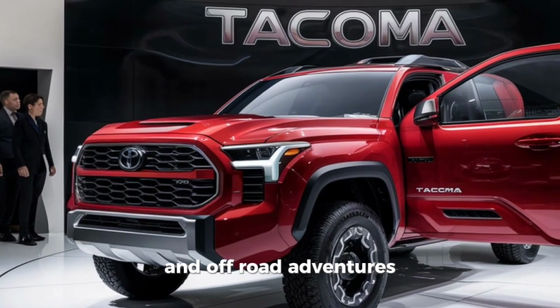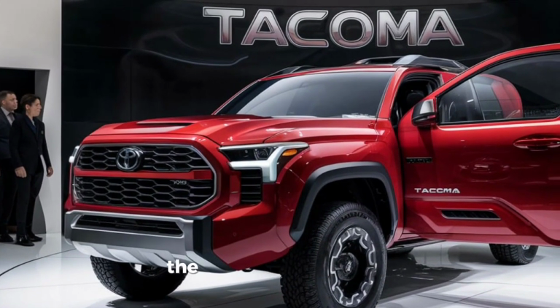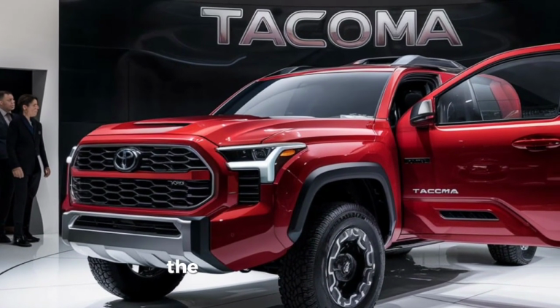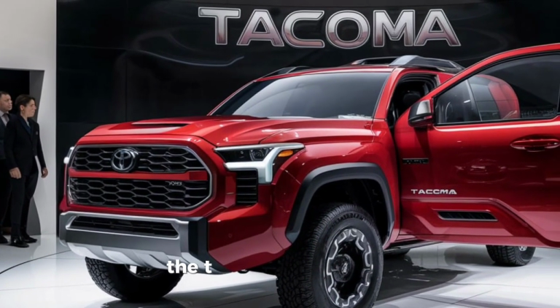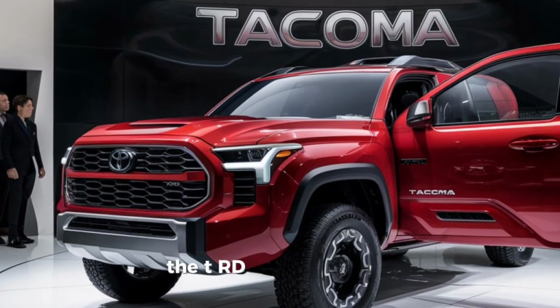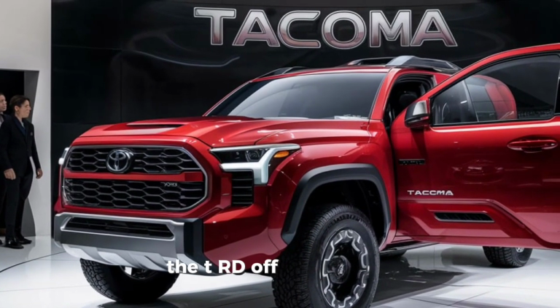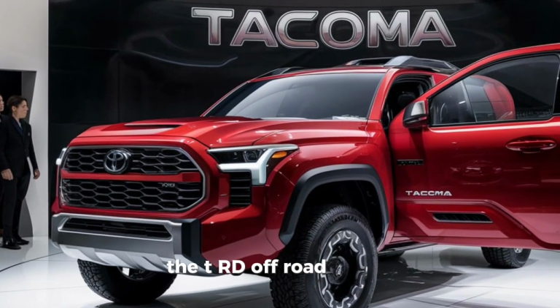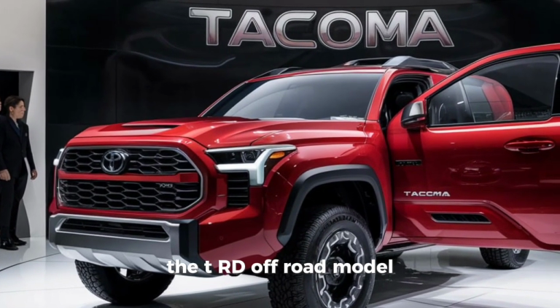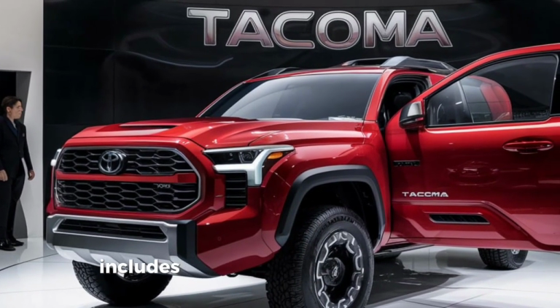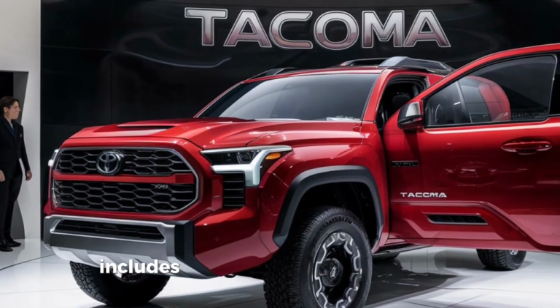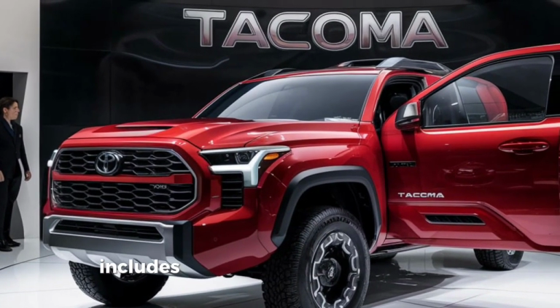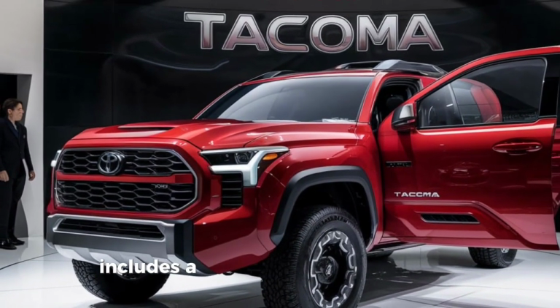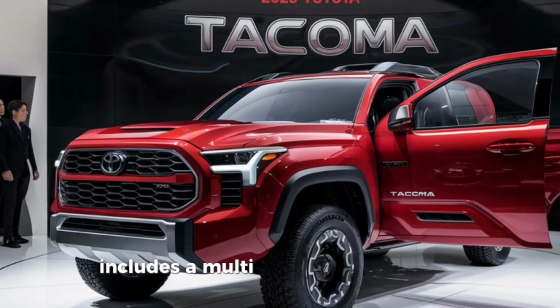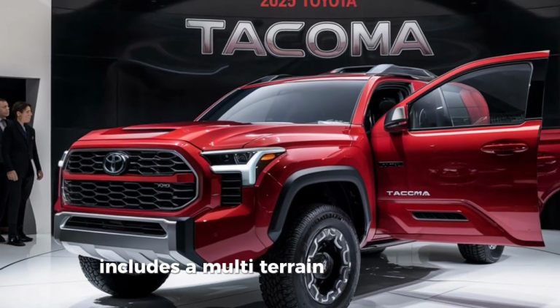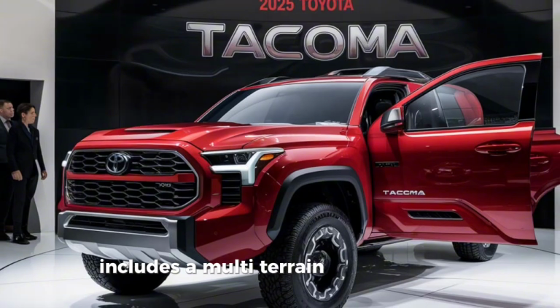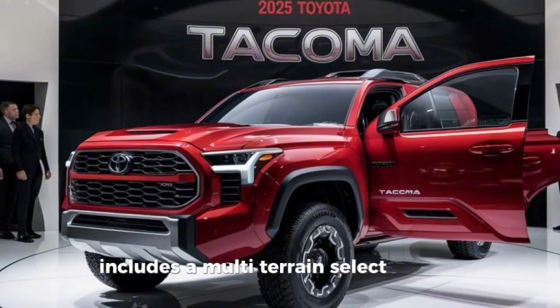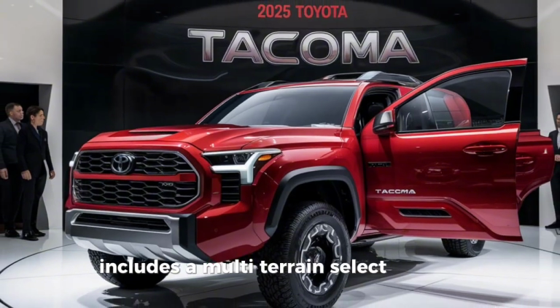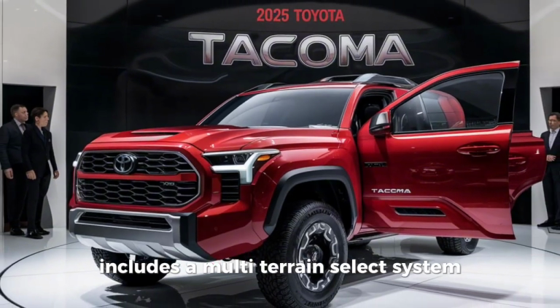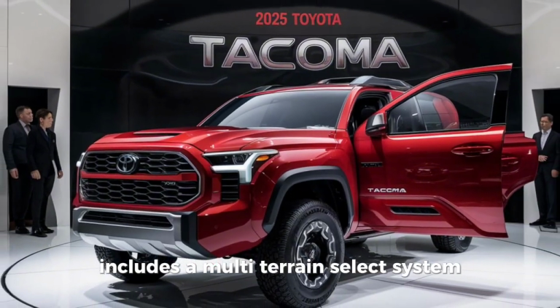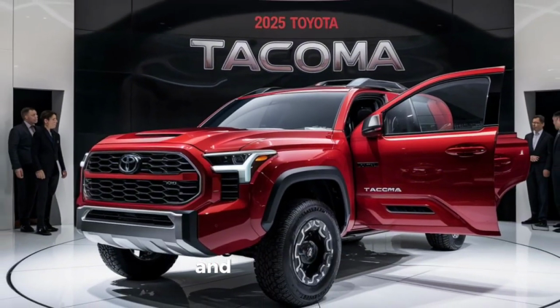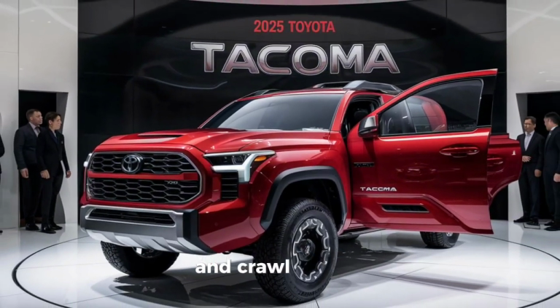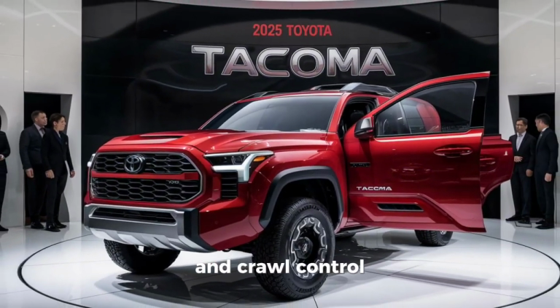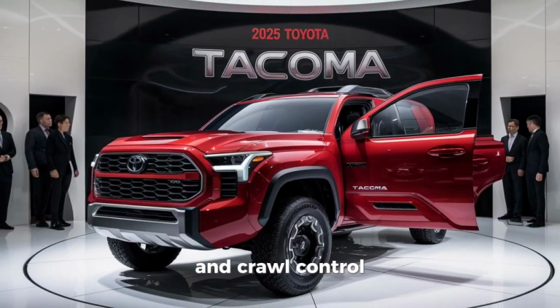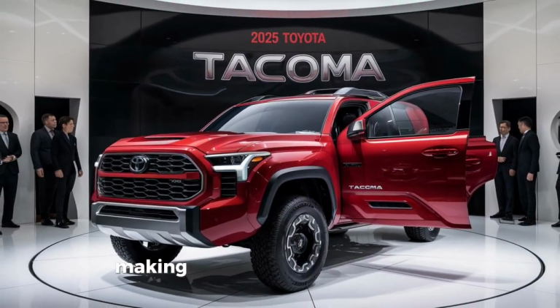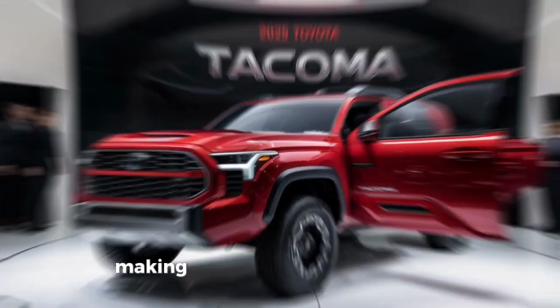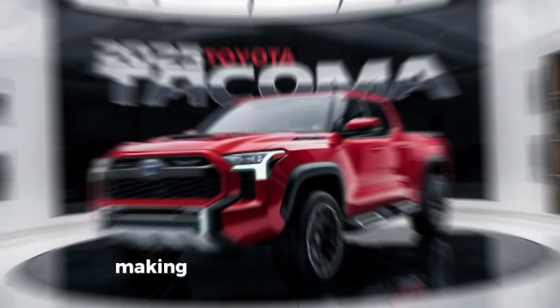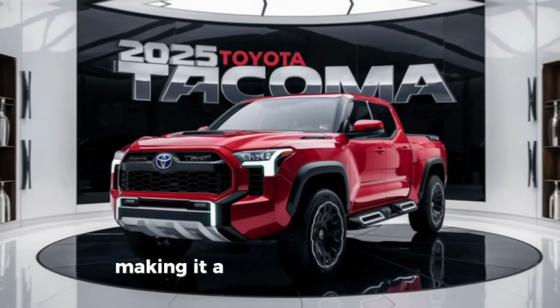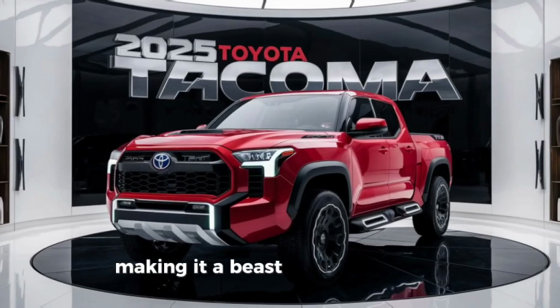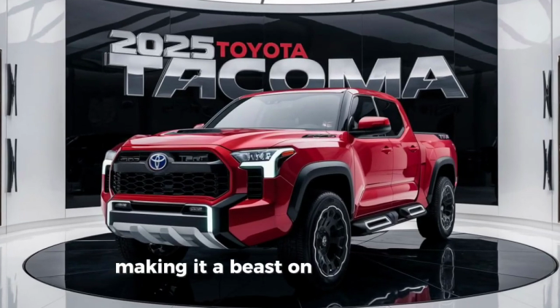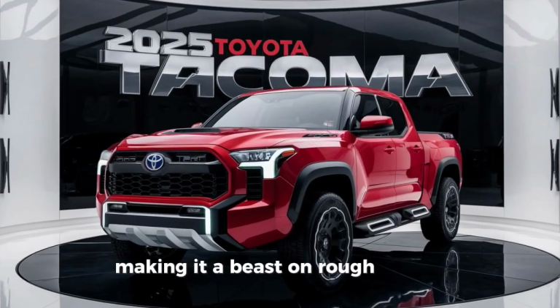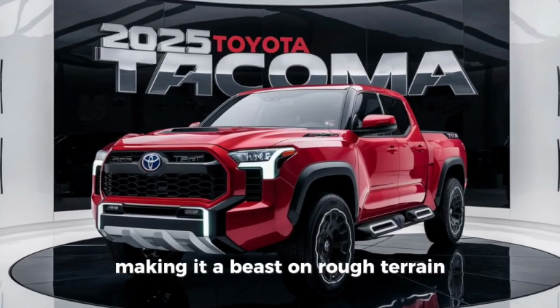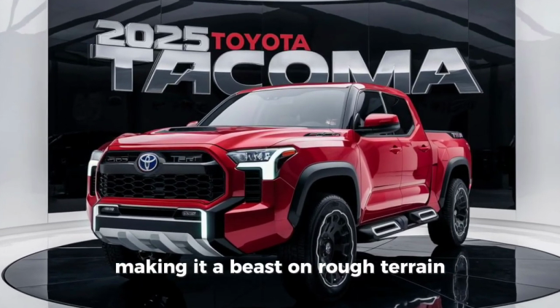The TRD off-road model includes a multi-terrain select system and crawl control, making it a beast on rough terrain.